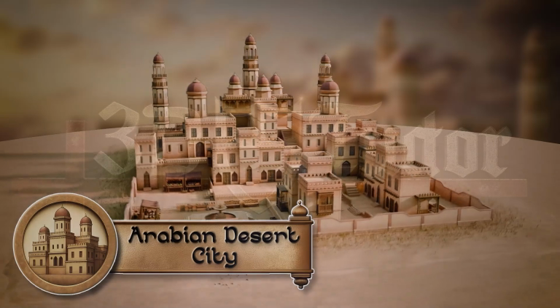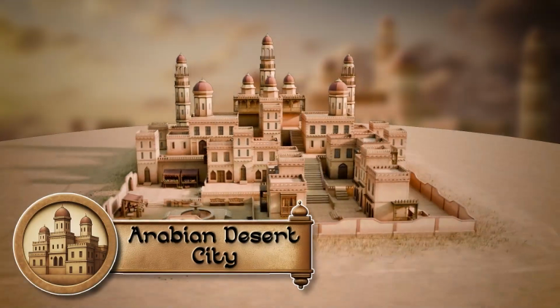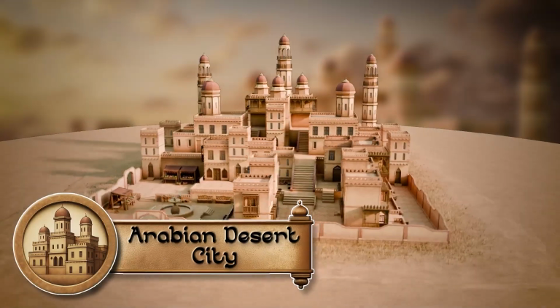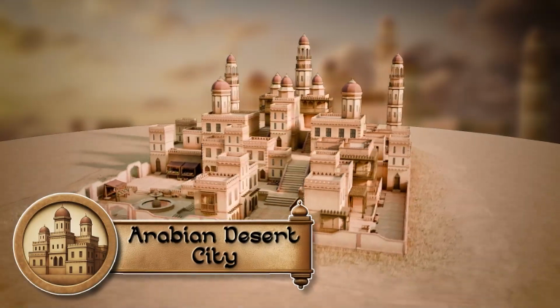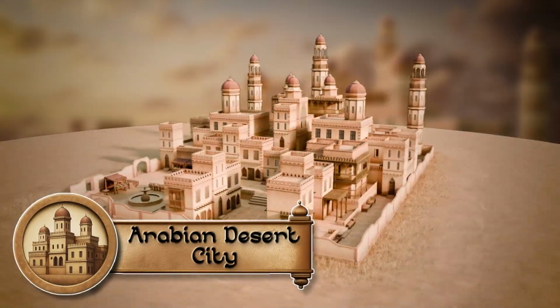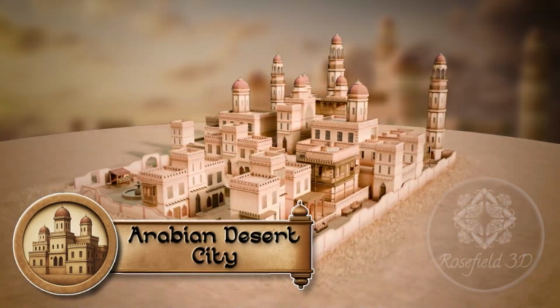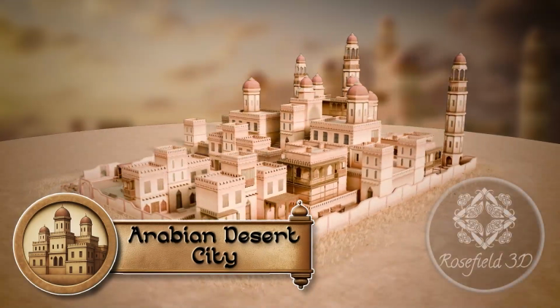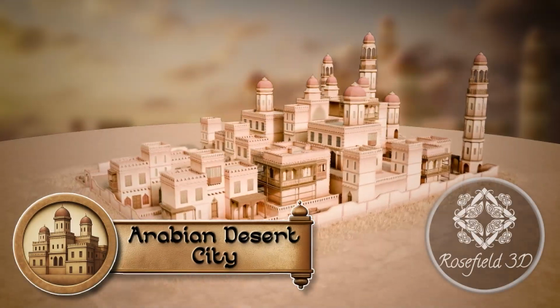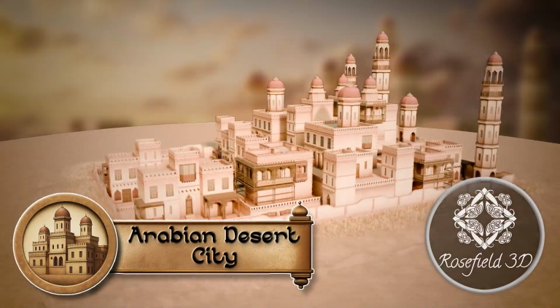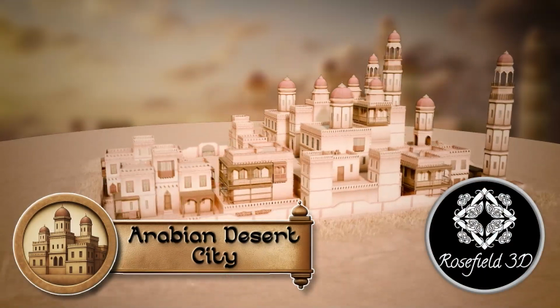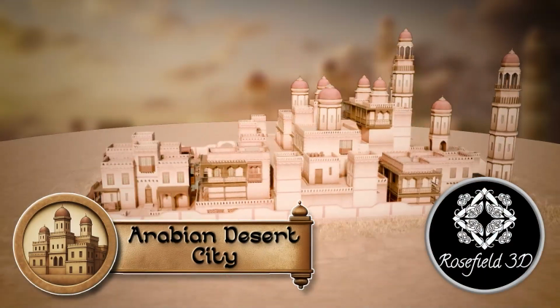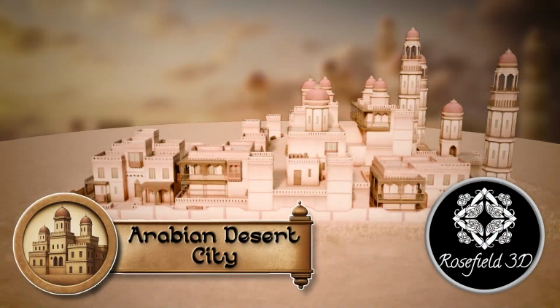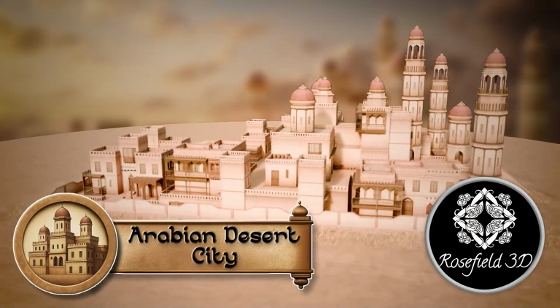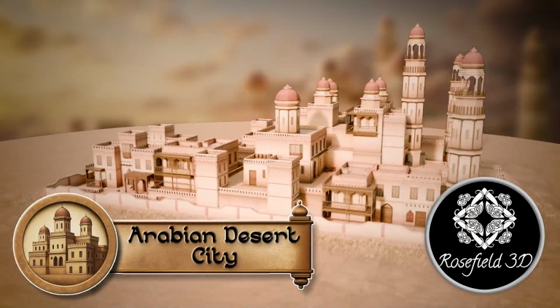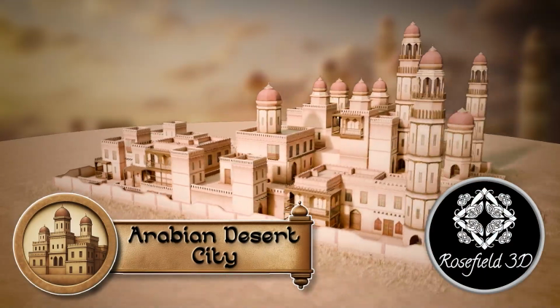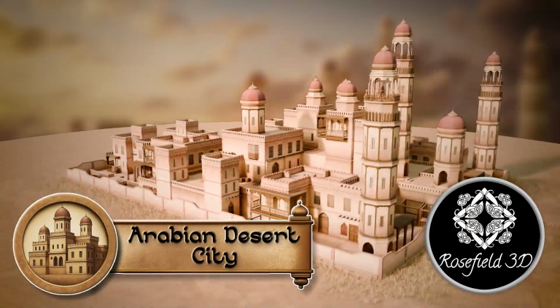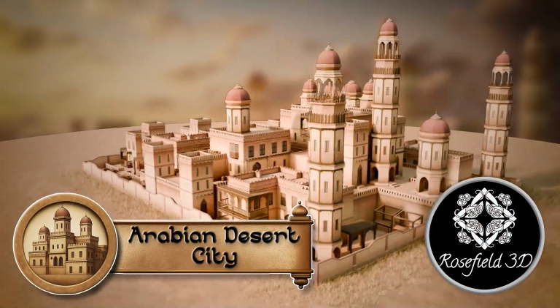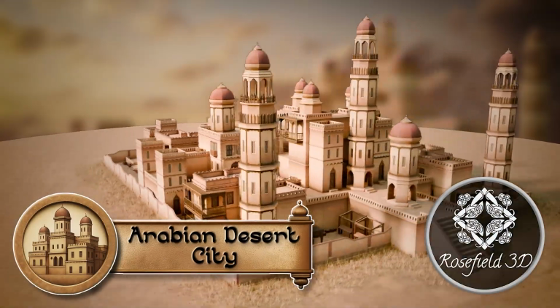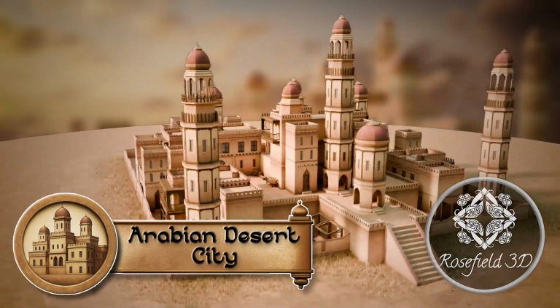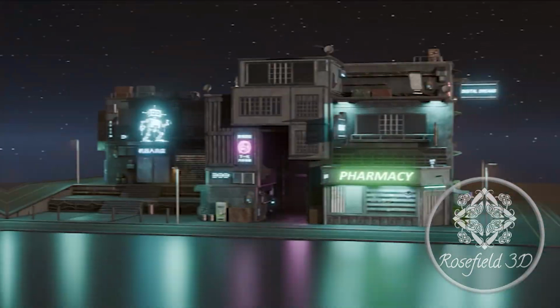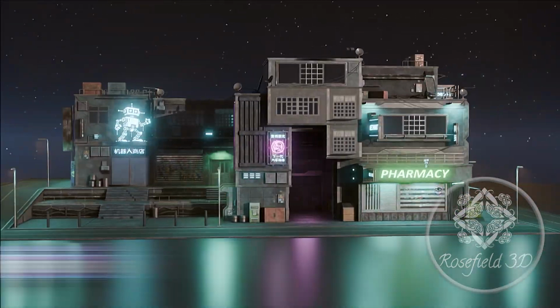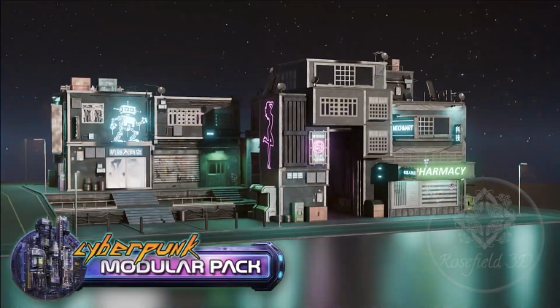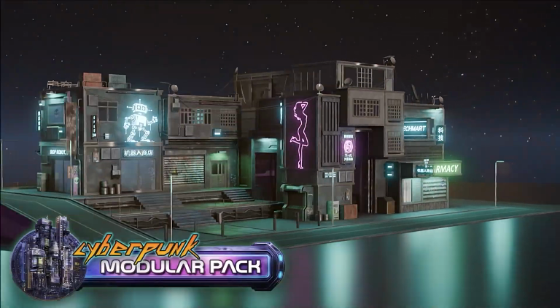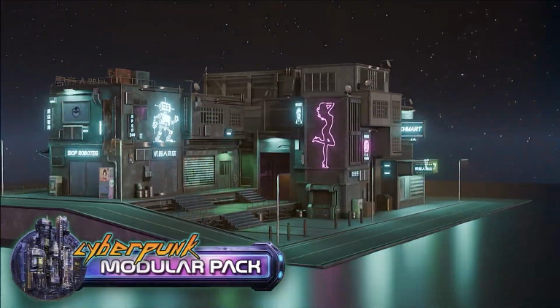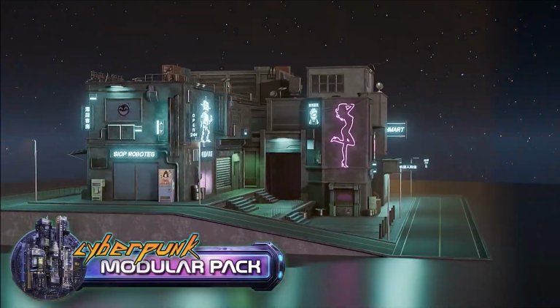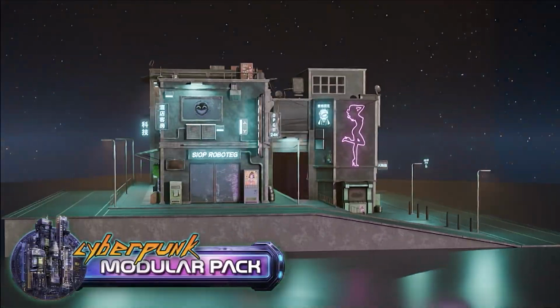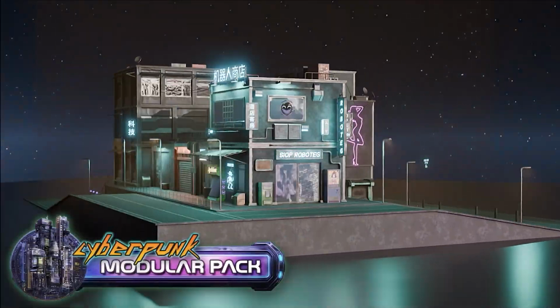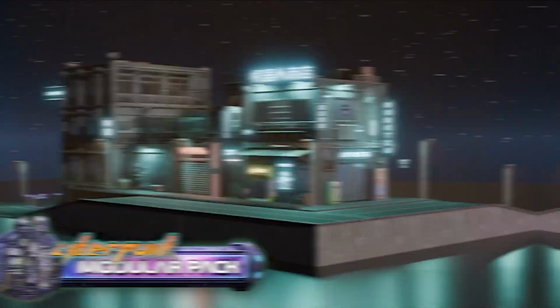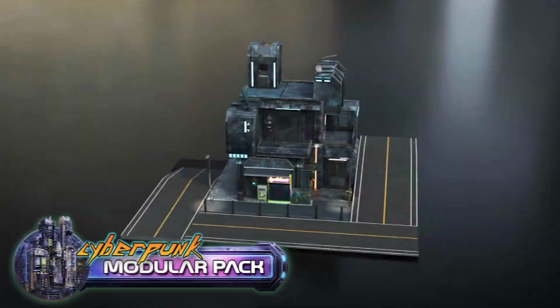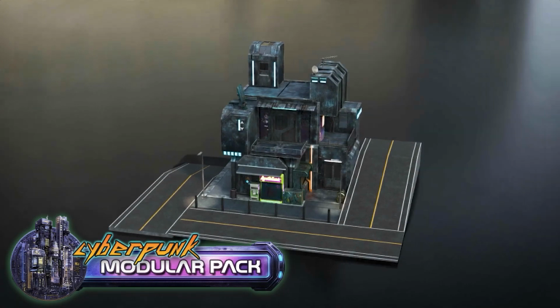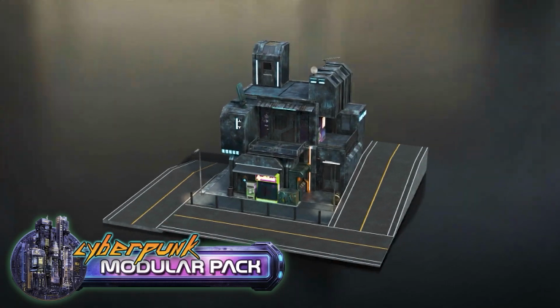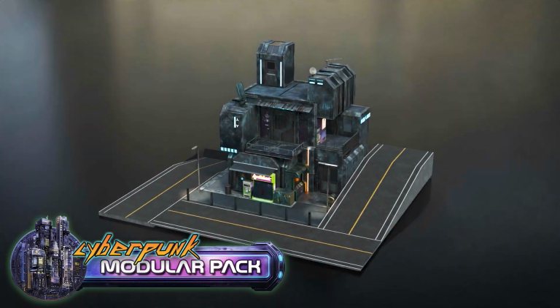Hi everyone, I am Rosefield. You may know my work with 3DTudor from the Arabic Asset Pack and the Cyberpunk Daintain Pack.